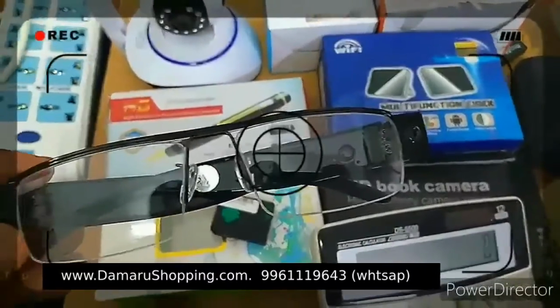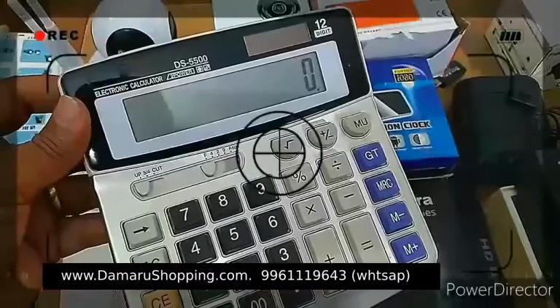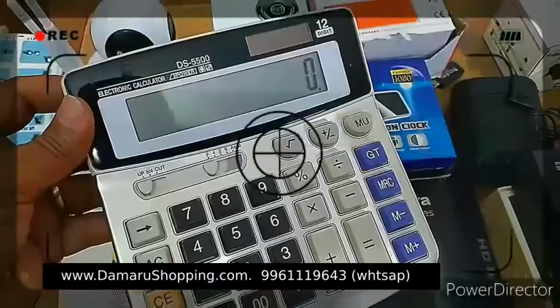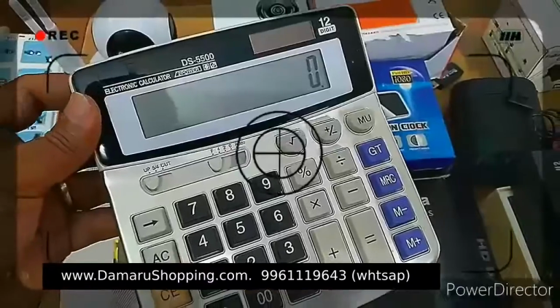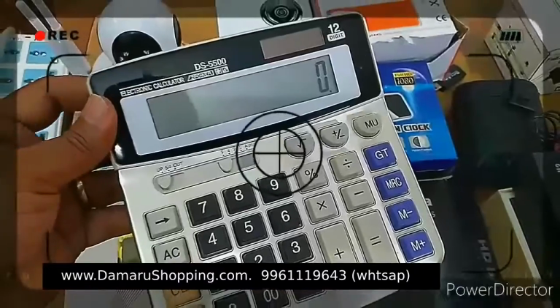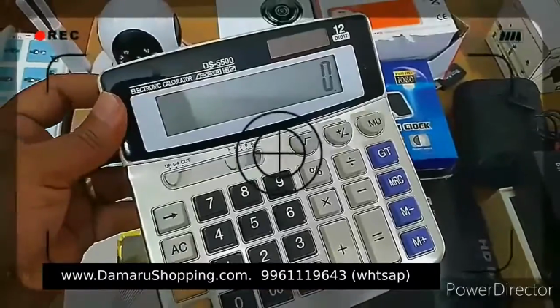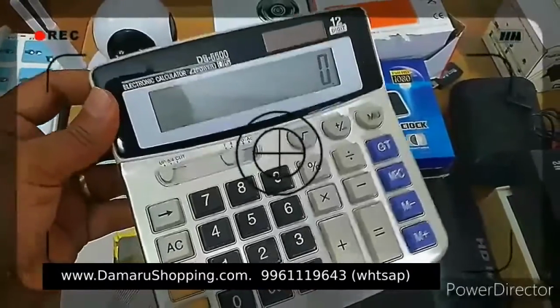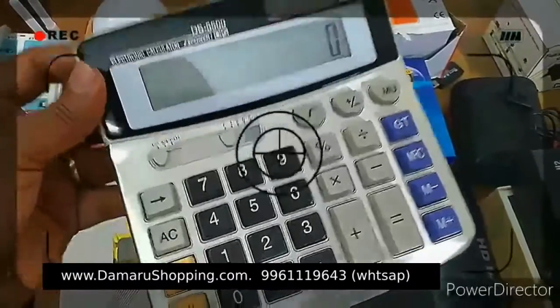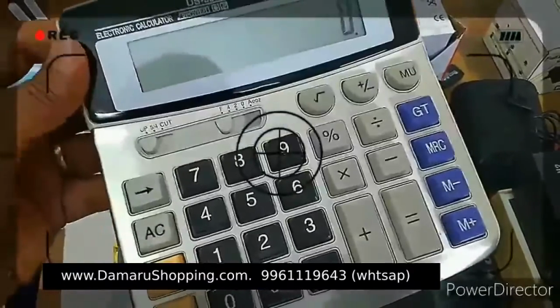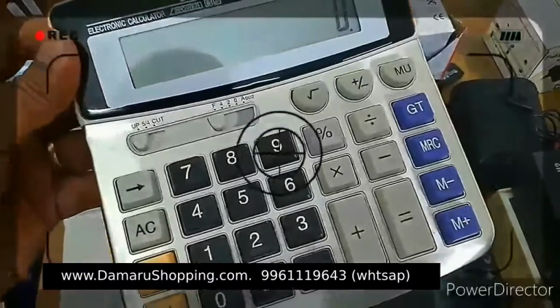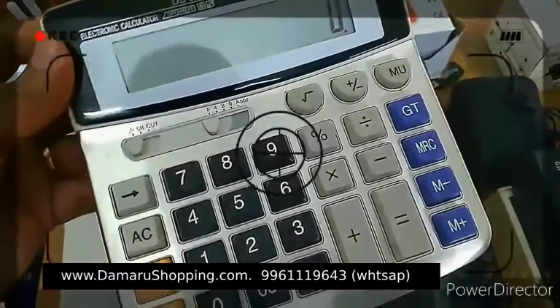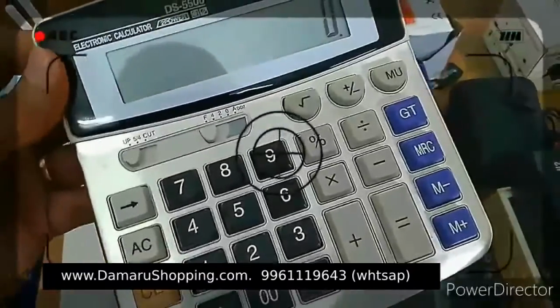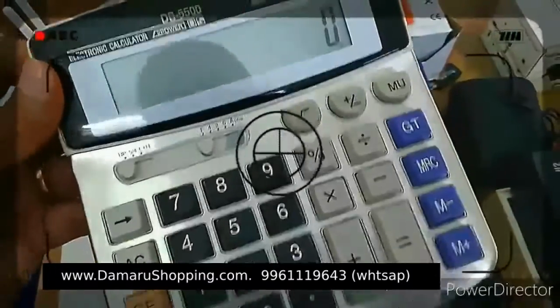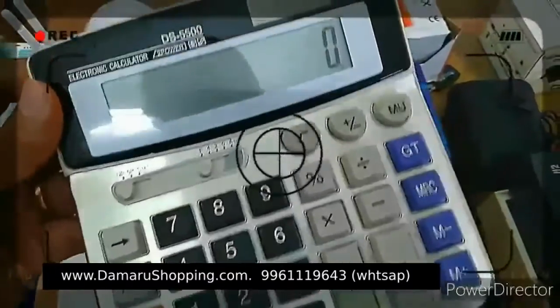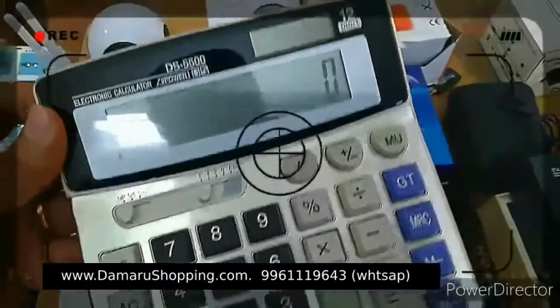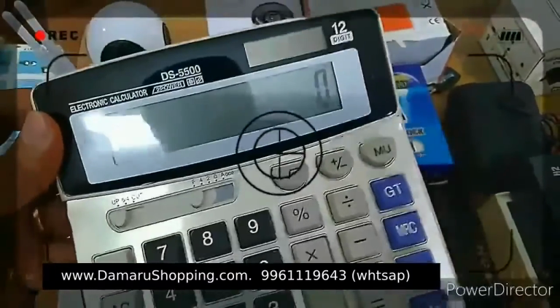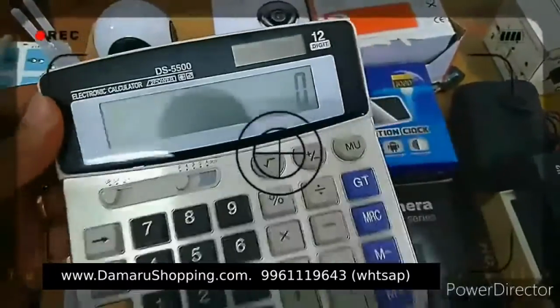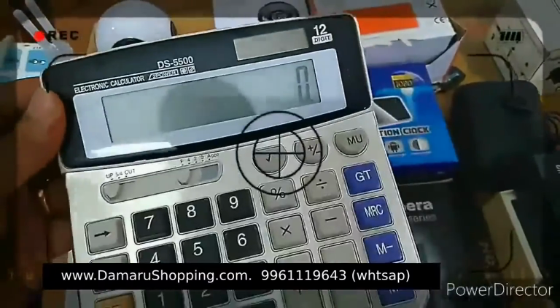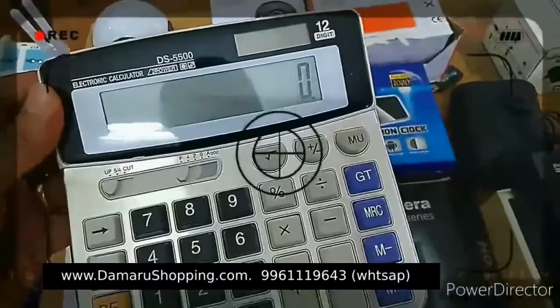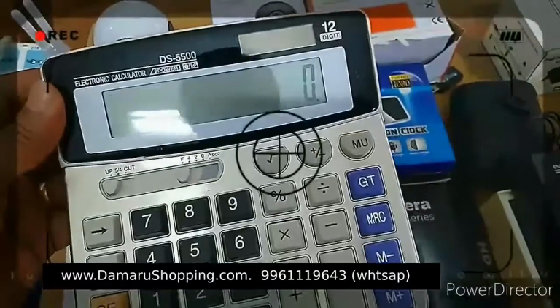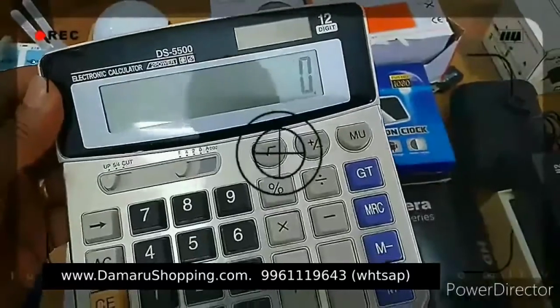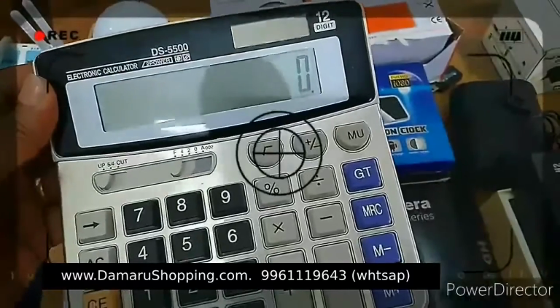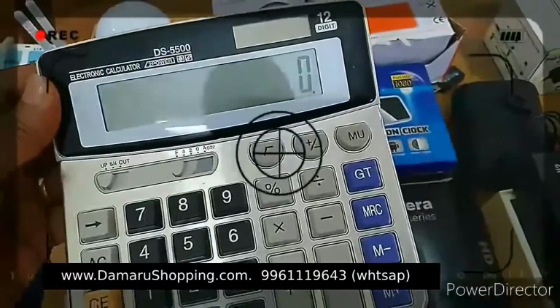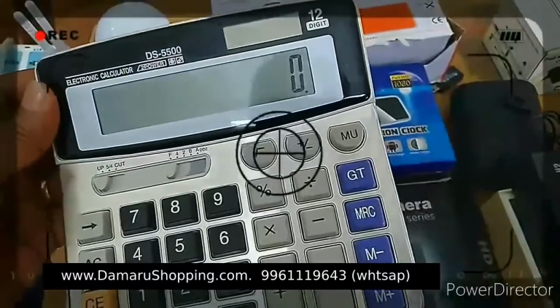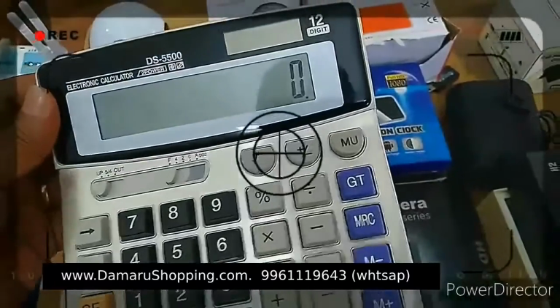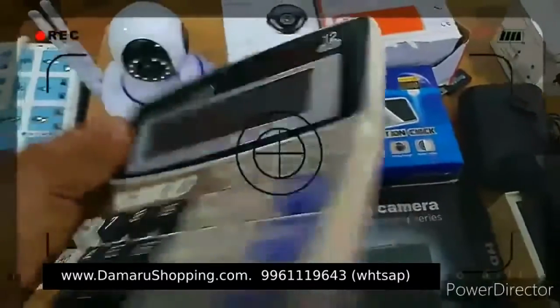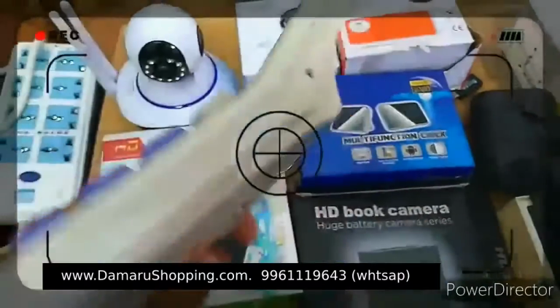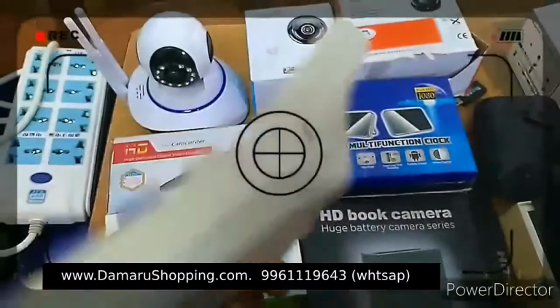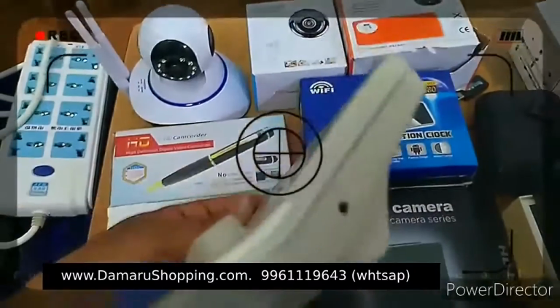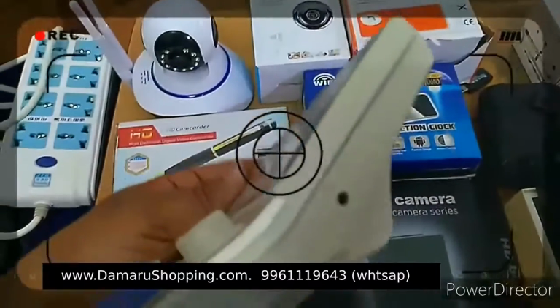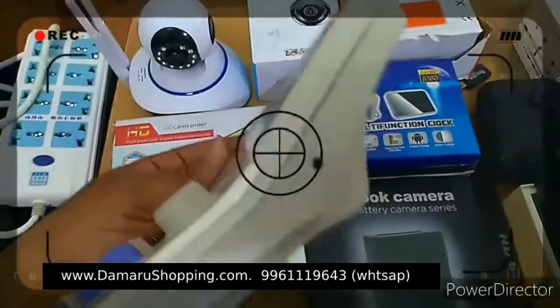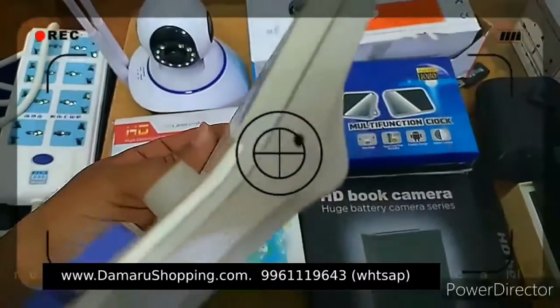This is the calculator type. This is the camera.